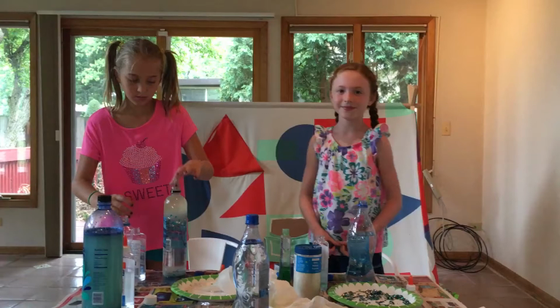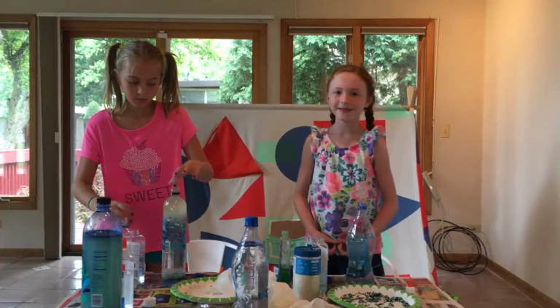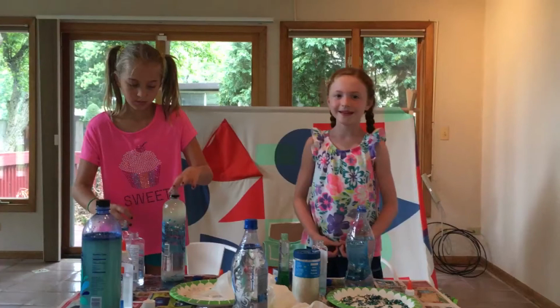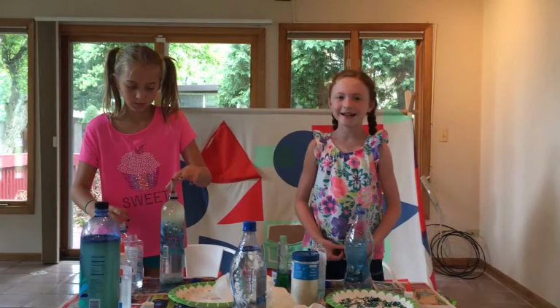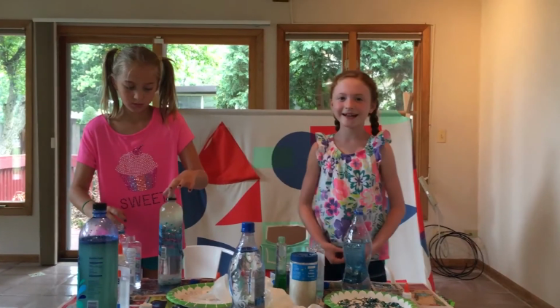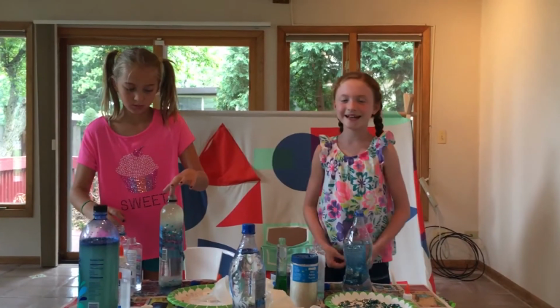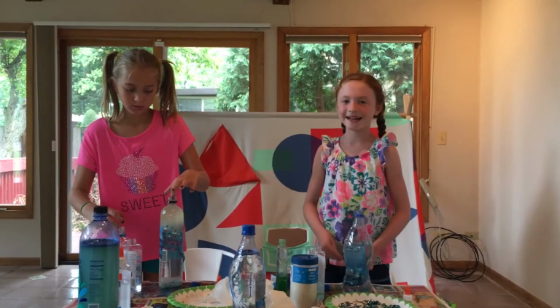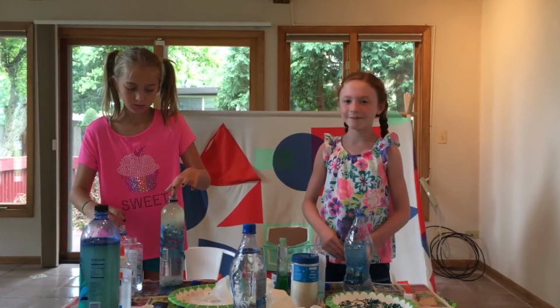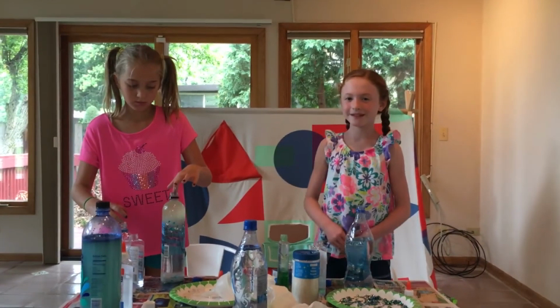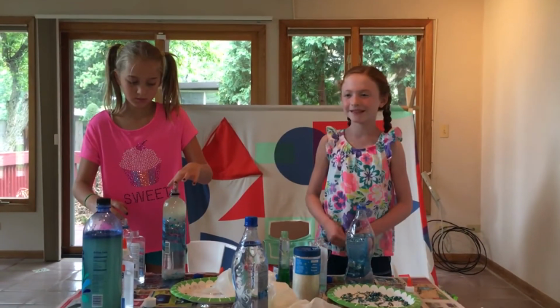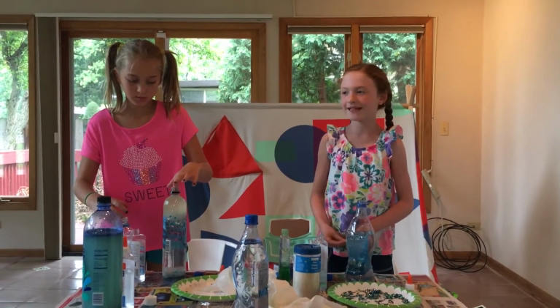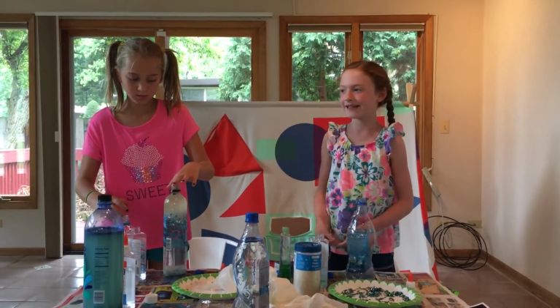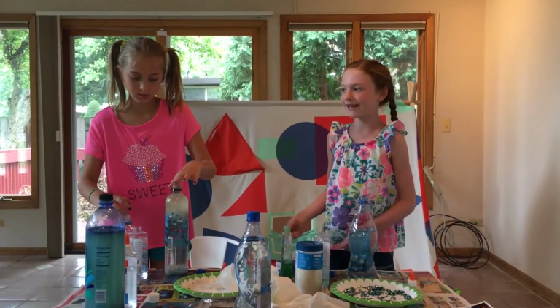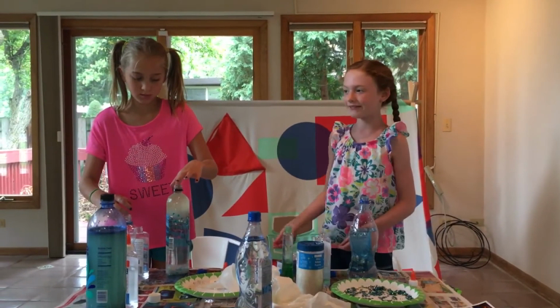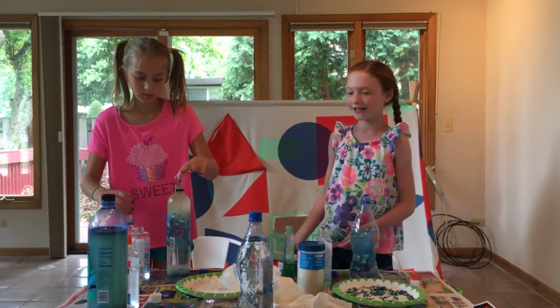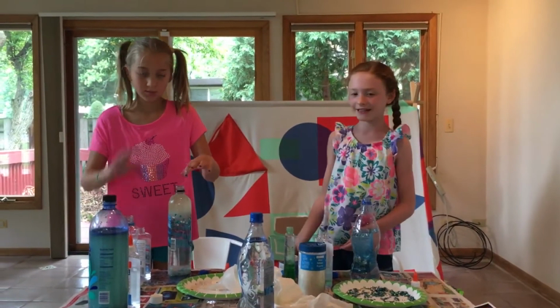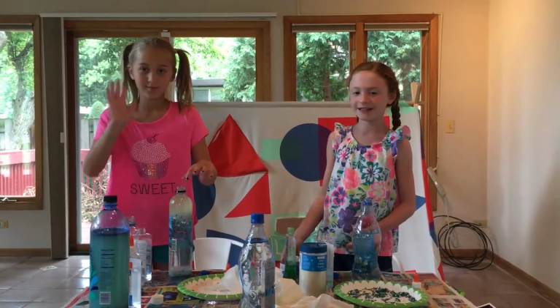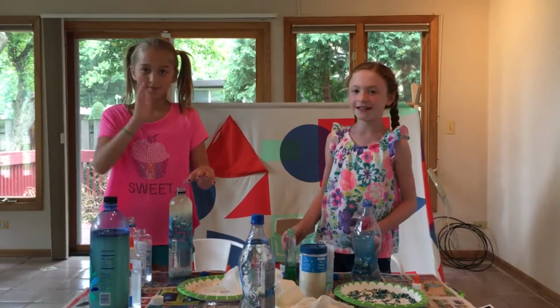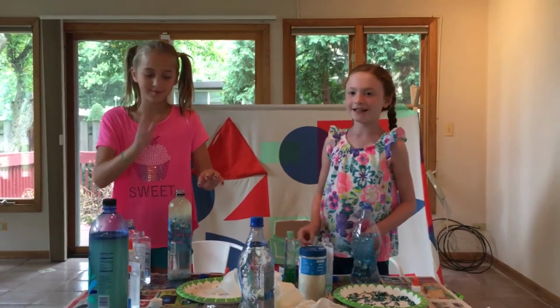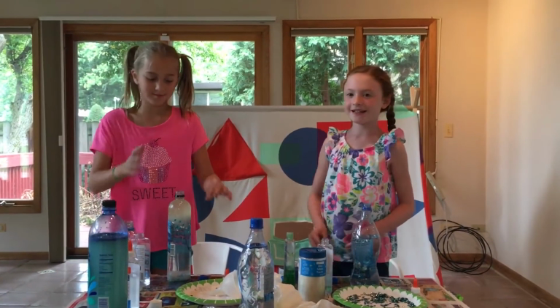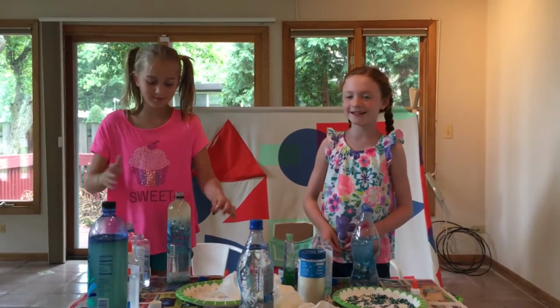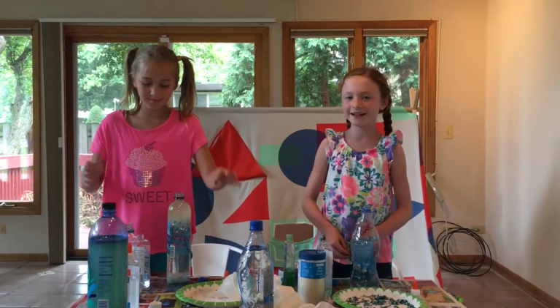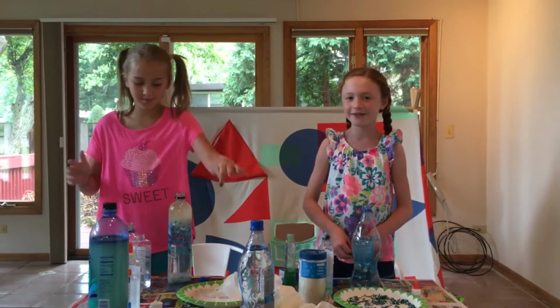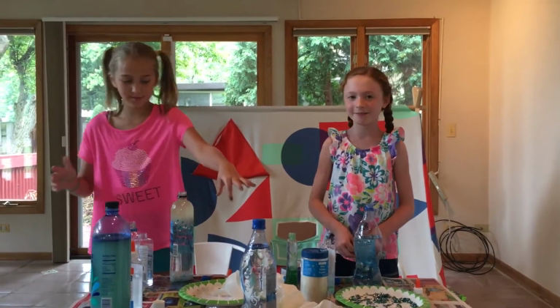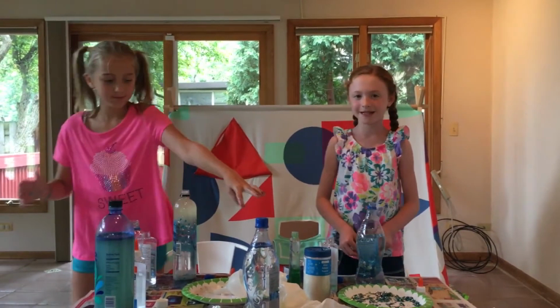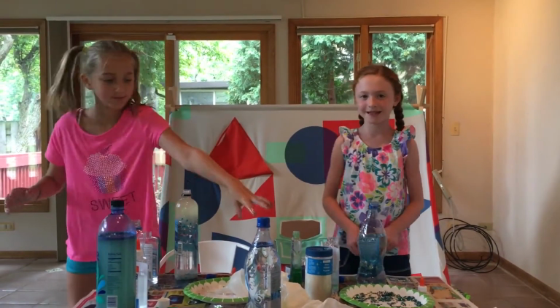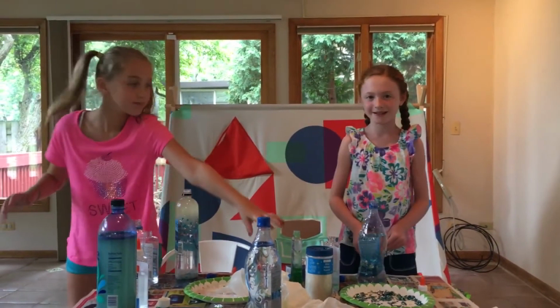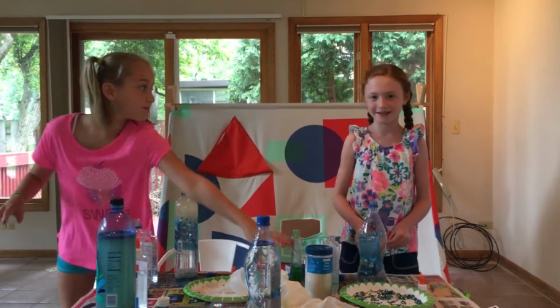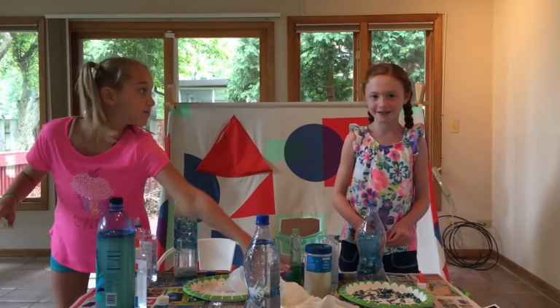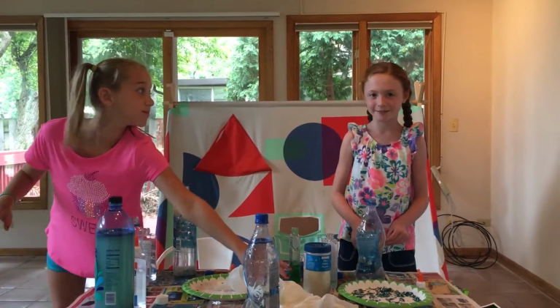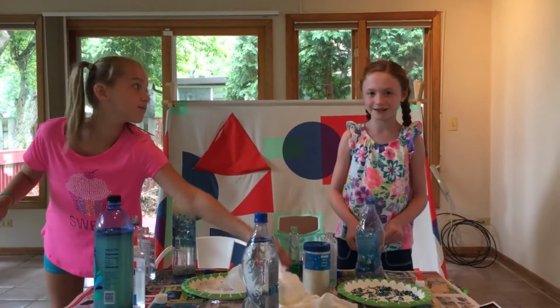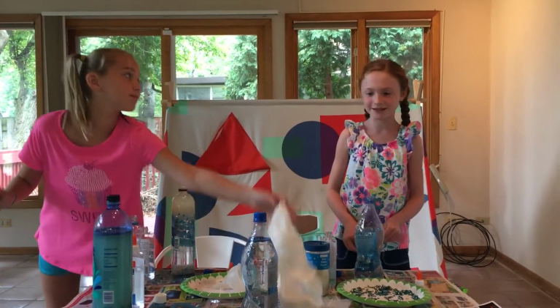Hi, I'm Lily and that's Violet, and today we are making sensory bottles.